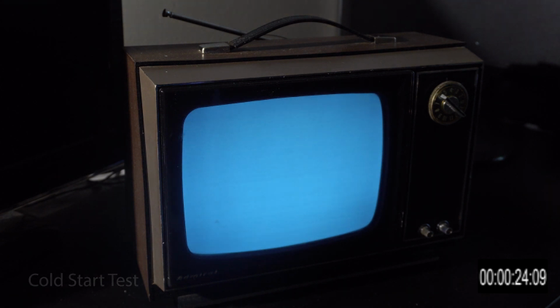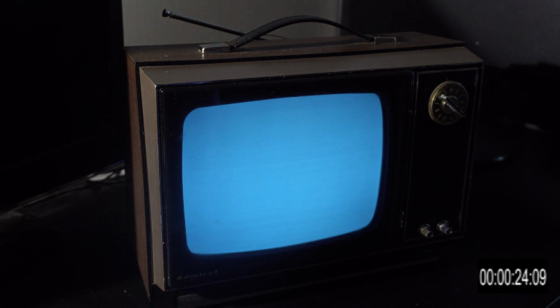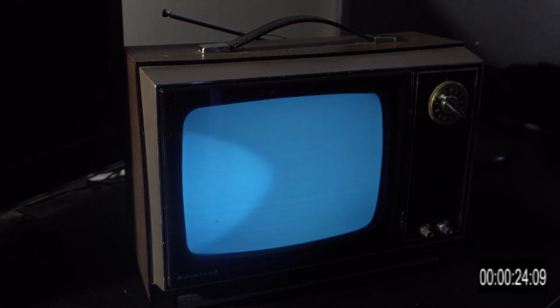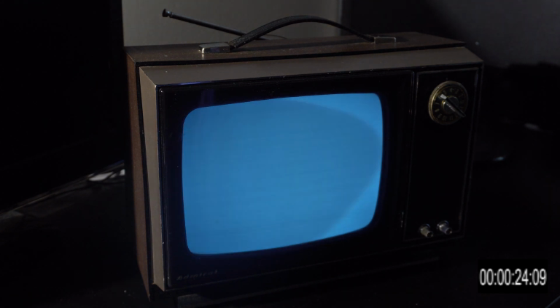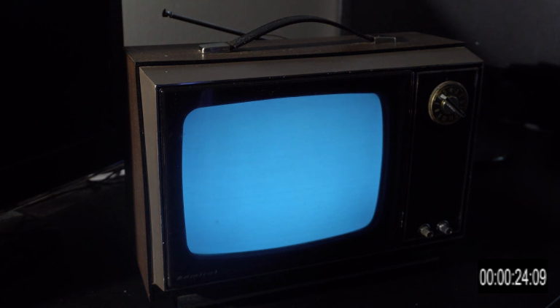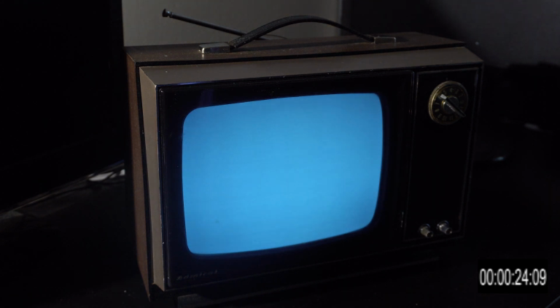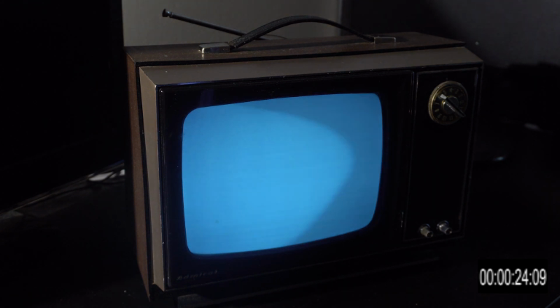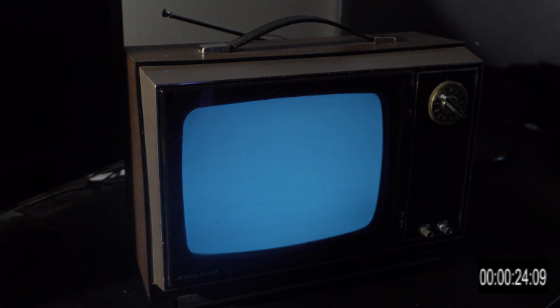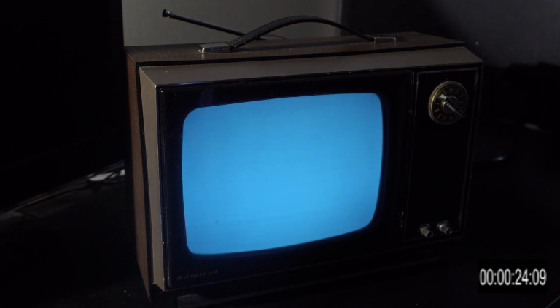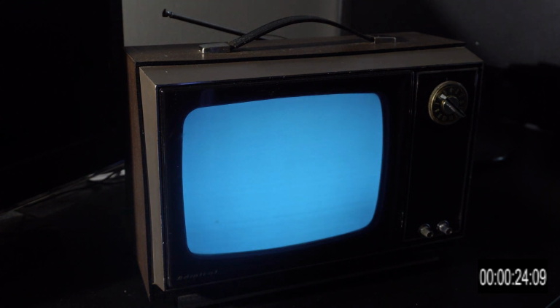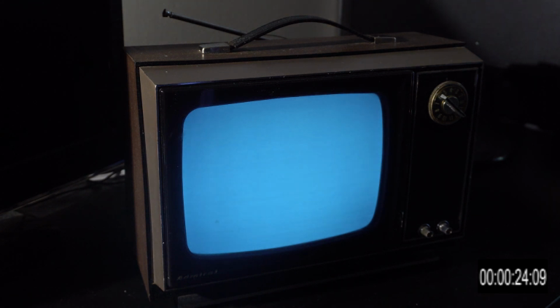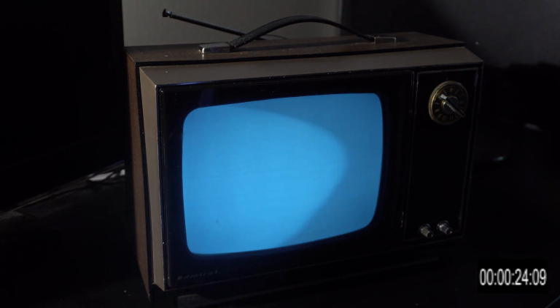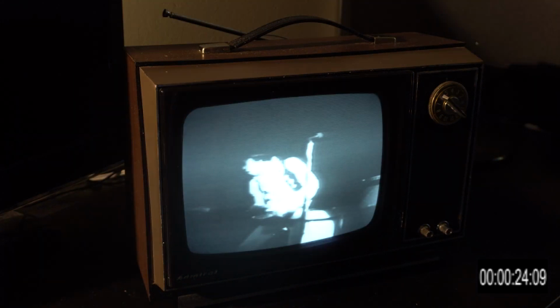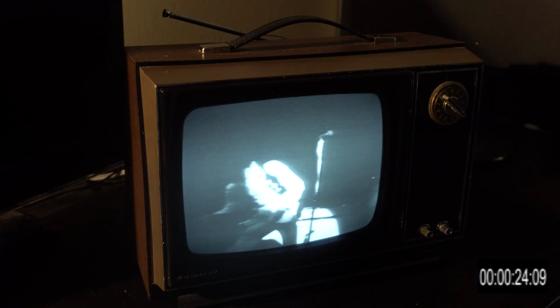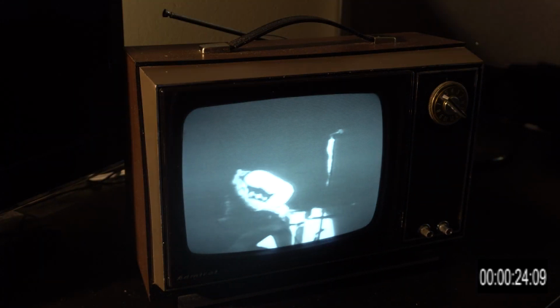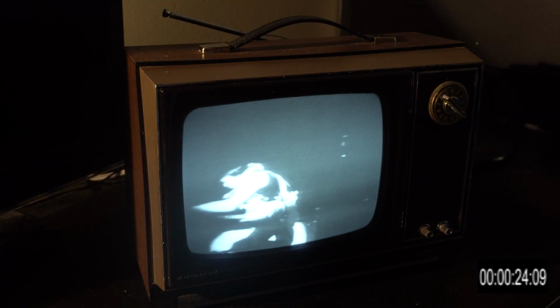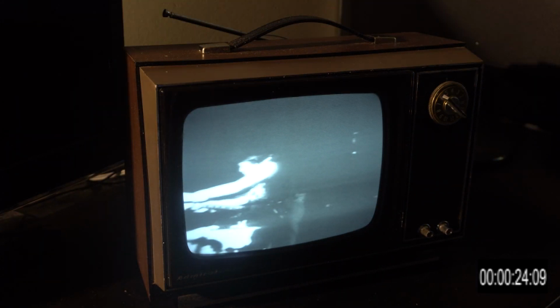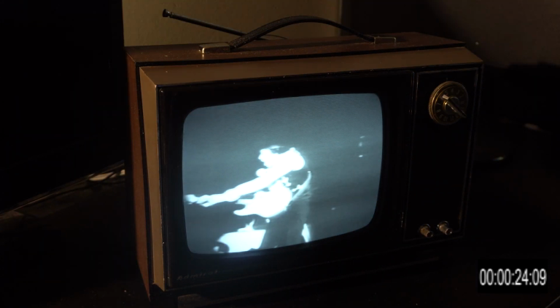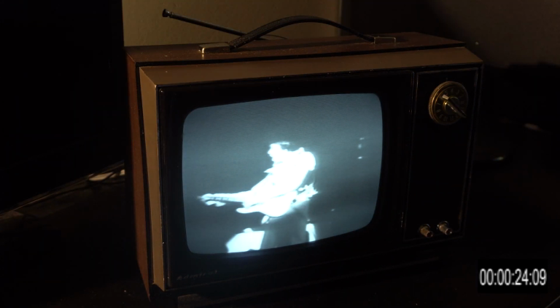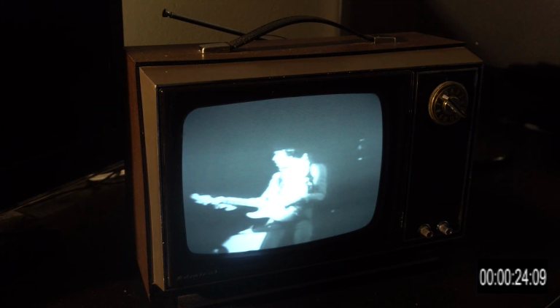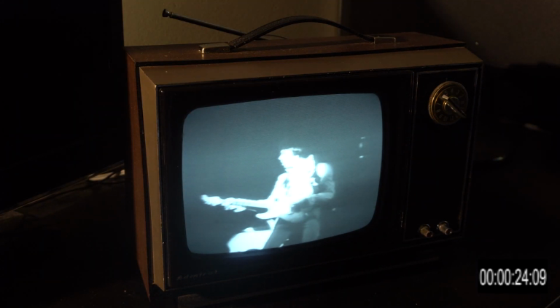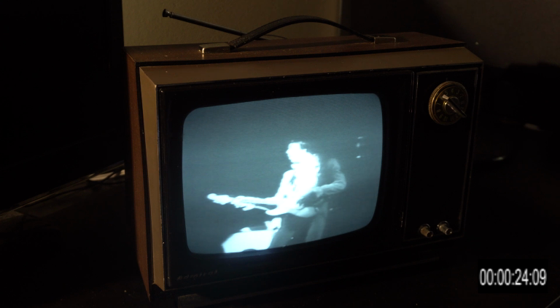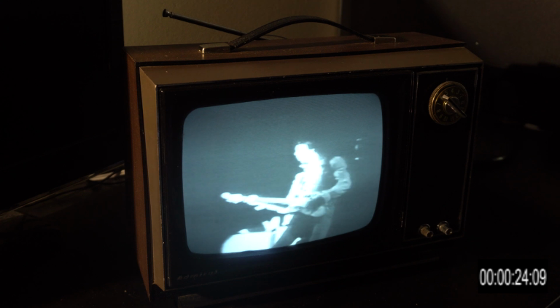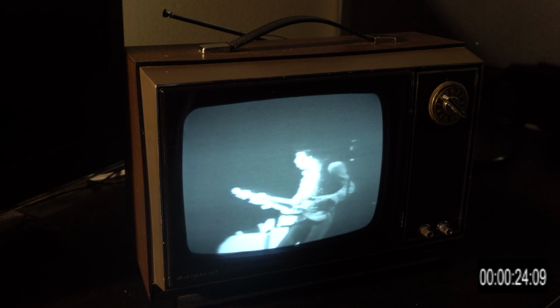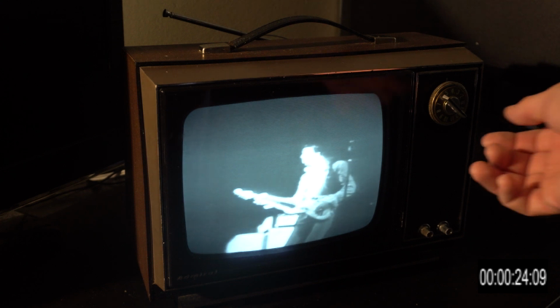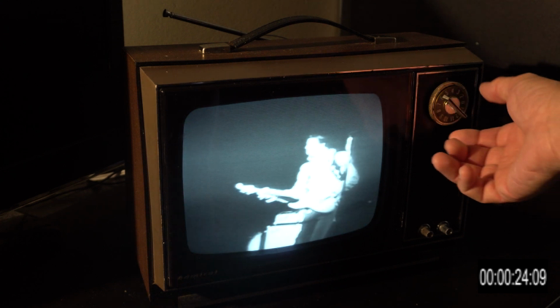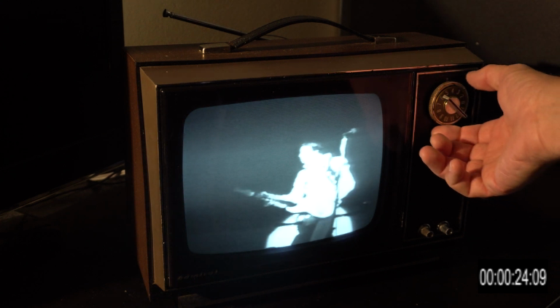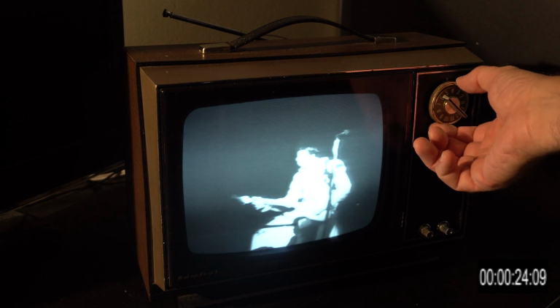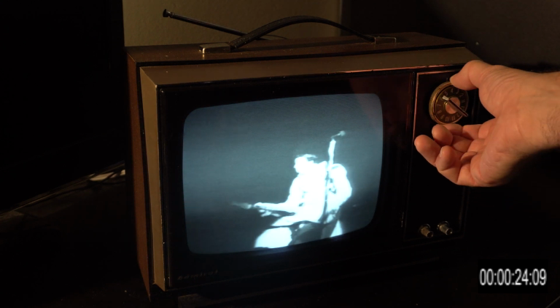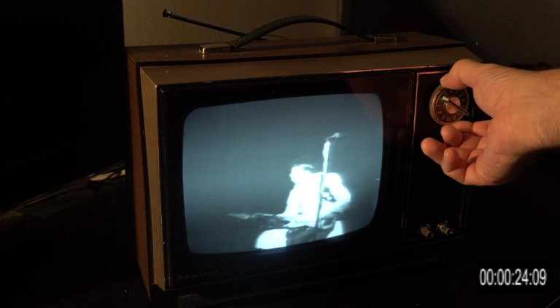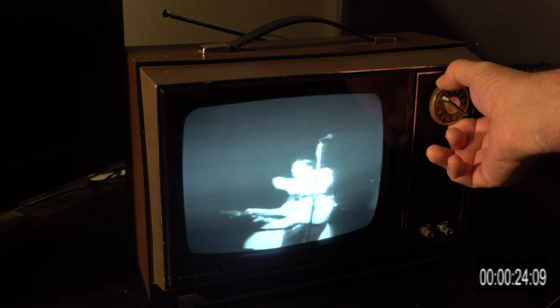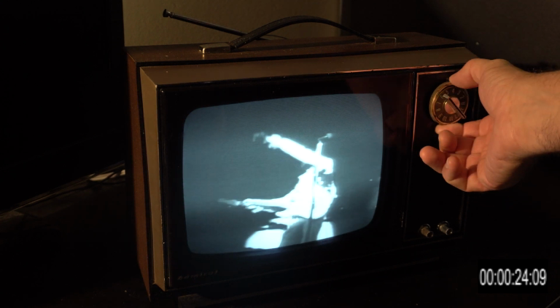Once it started up, you'd tune it to a picture. Some classic Hendrix there.